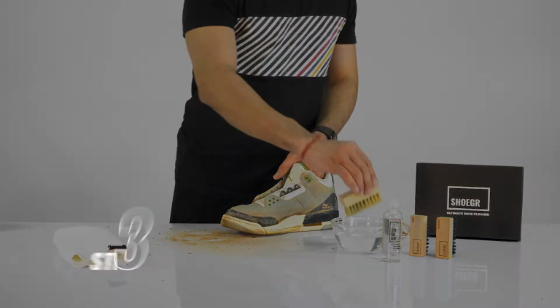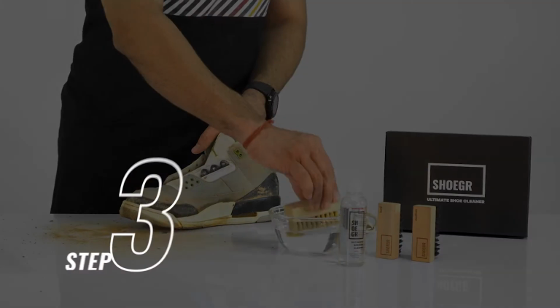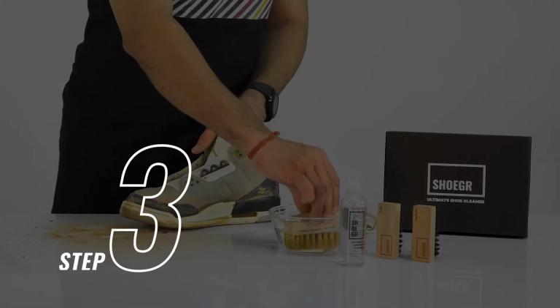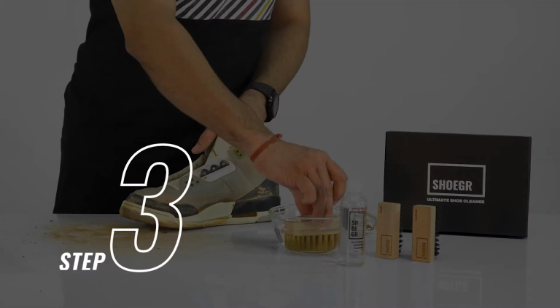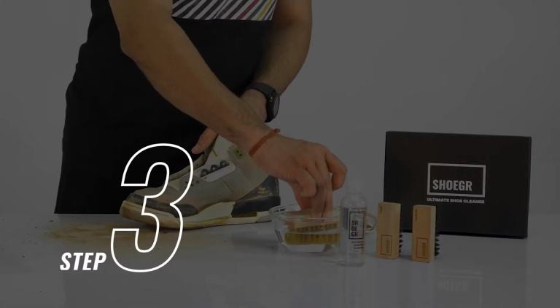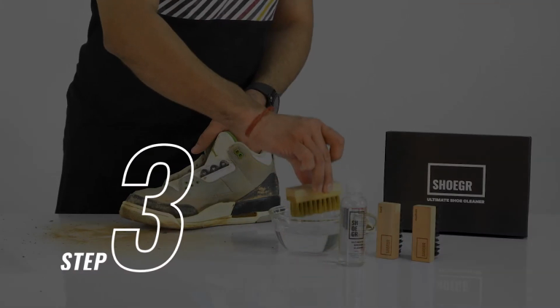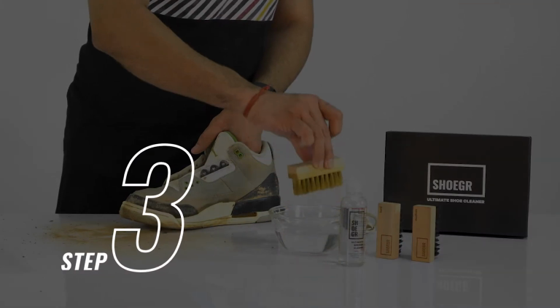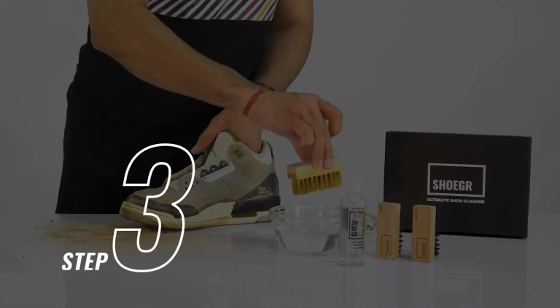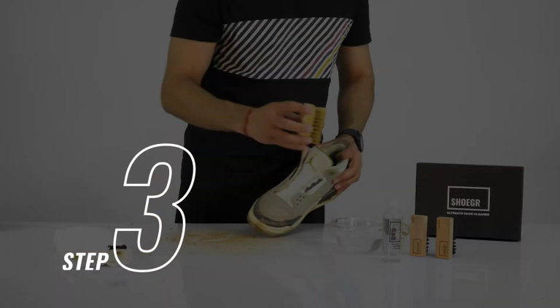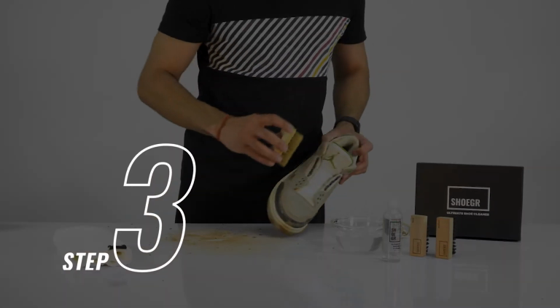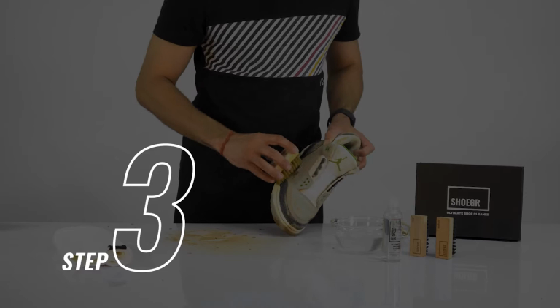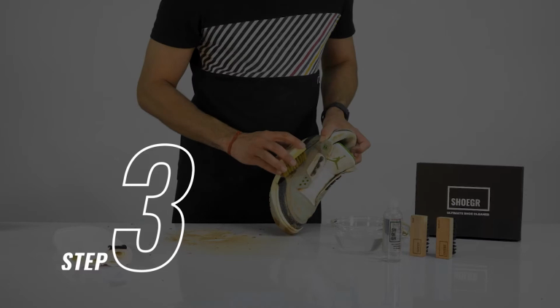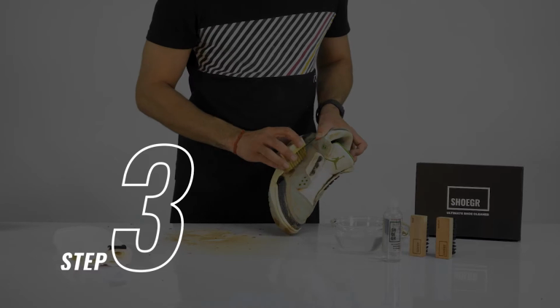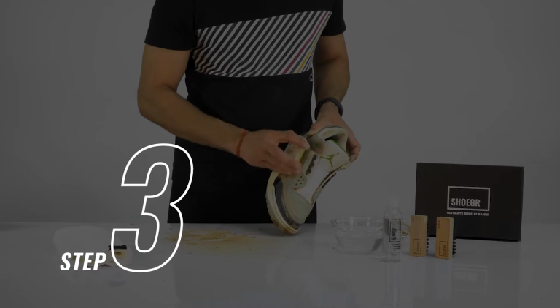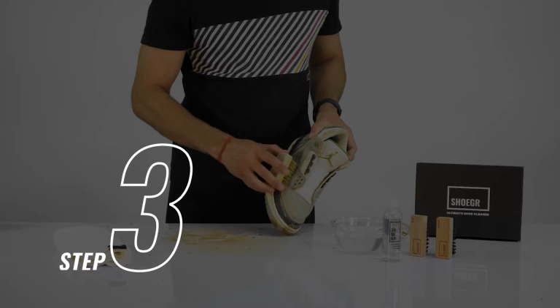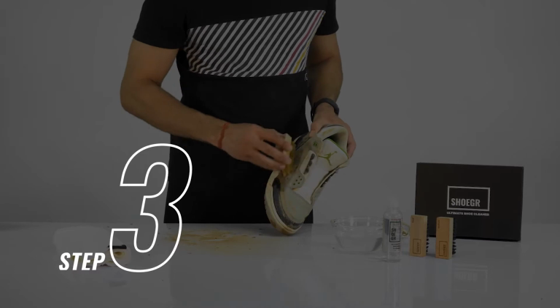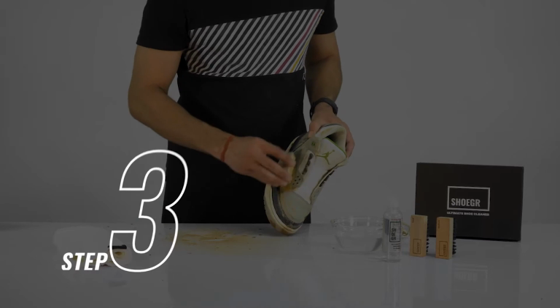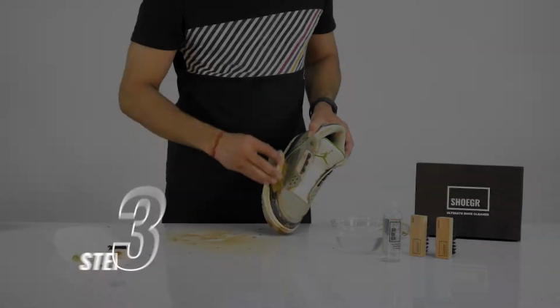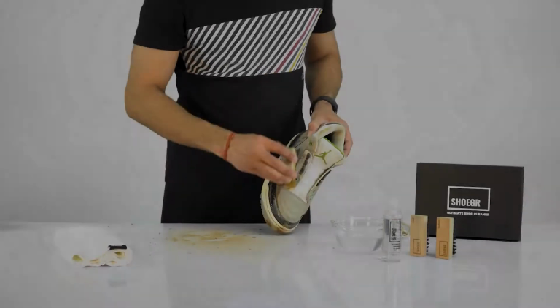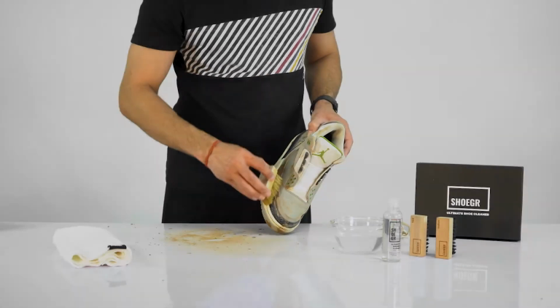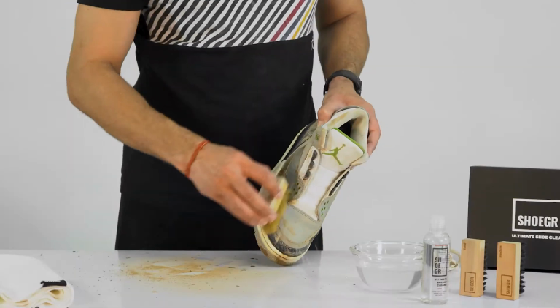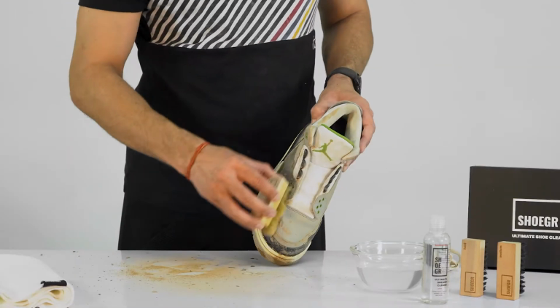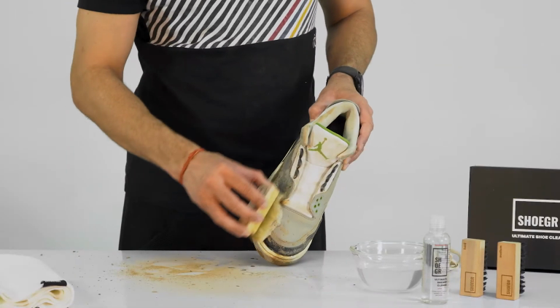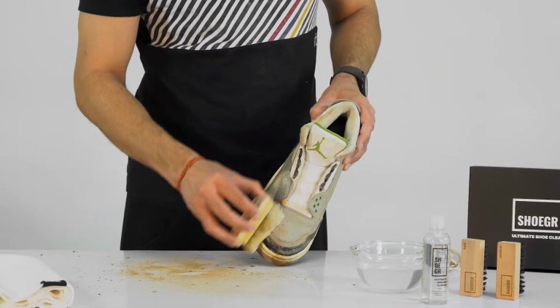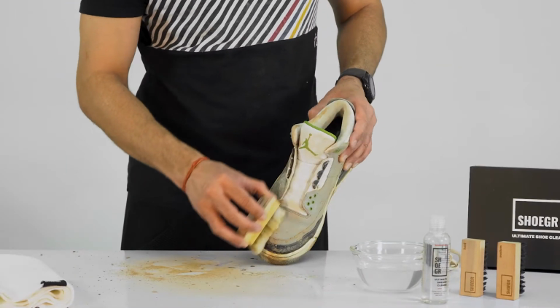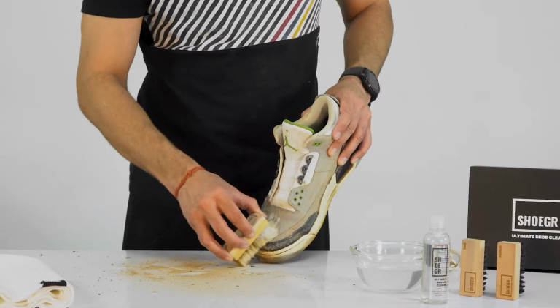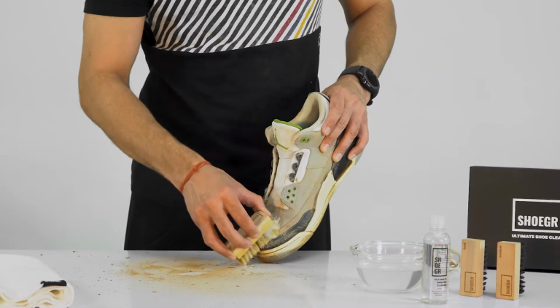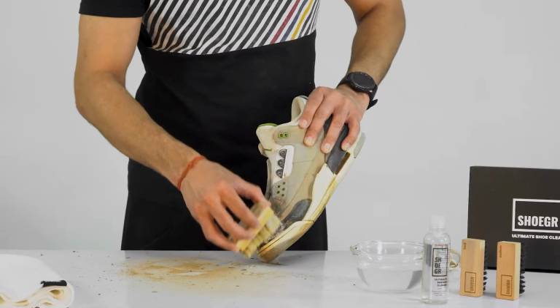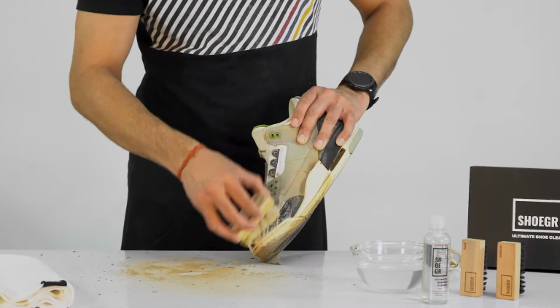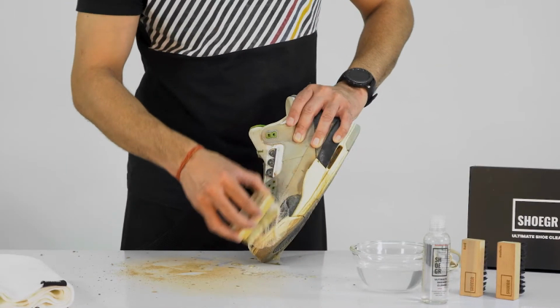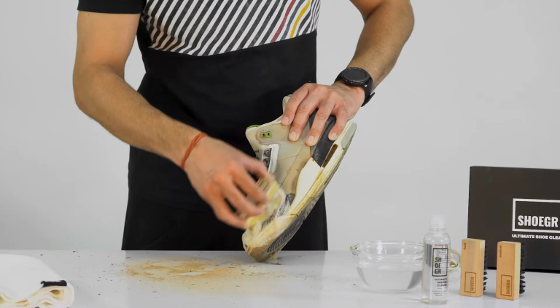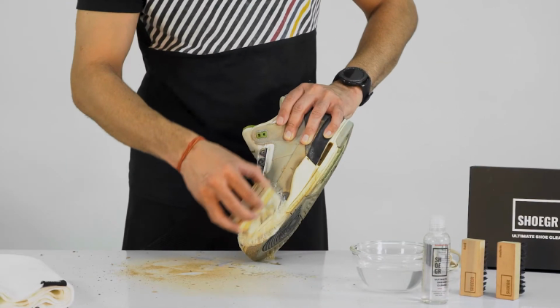Step 3. Dip the soft brush in the sugar solution and use circular motion to clean the upper of your sneakers.